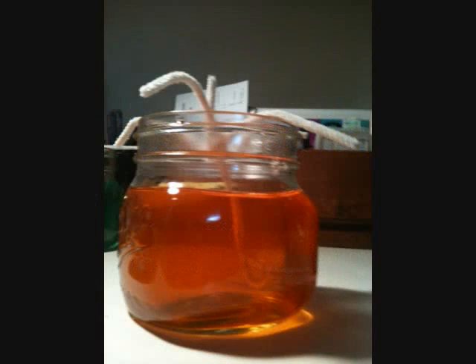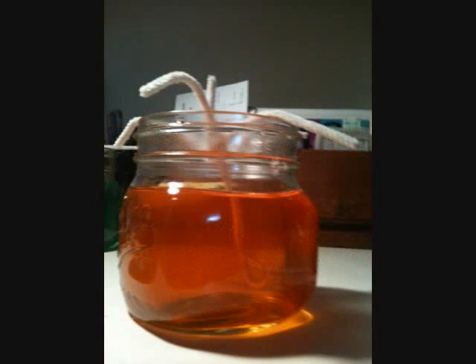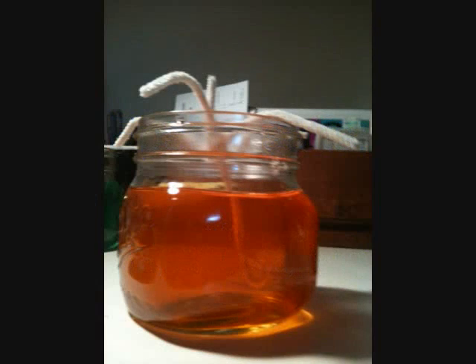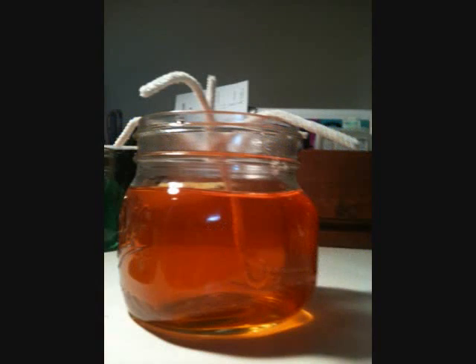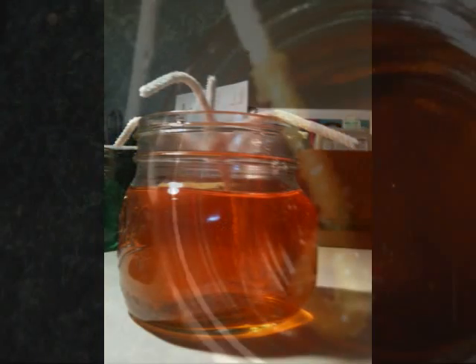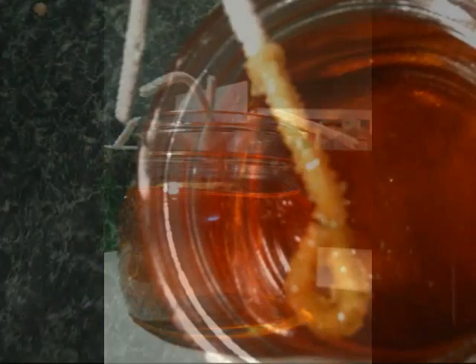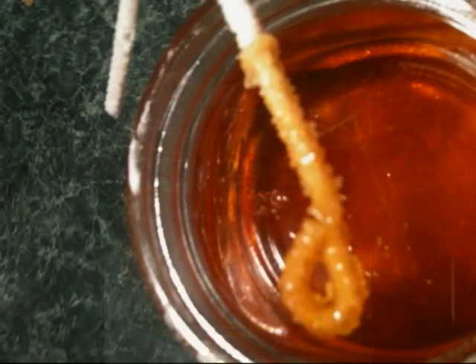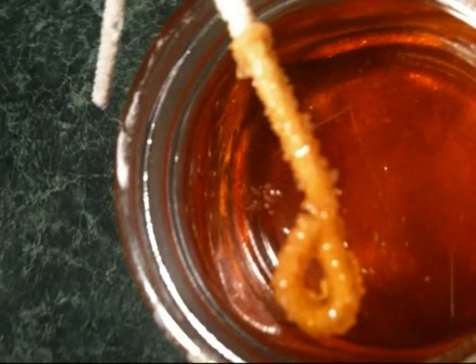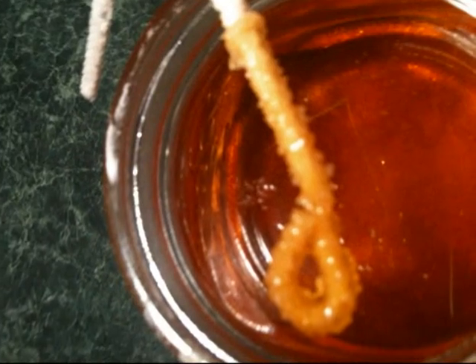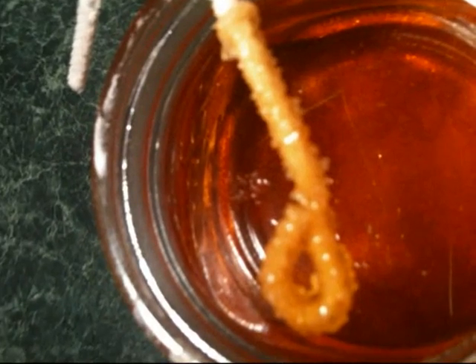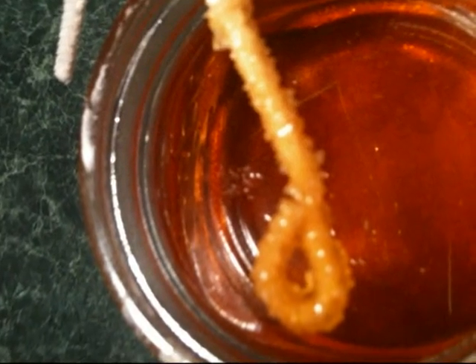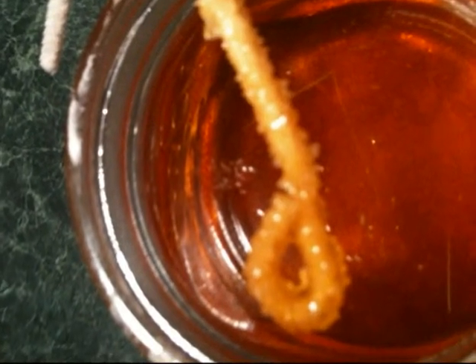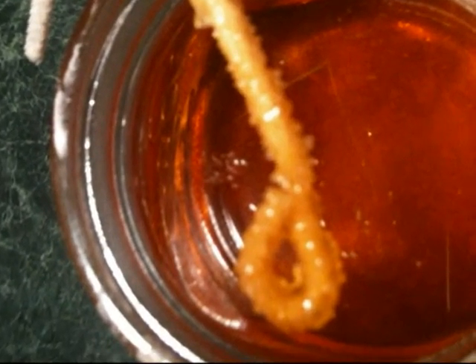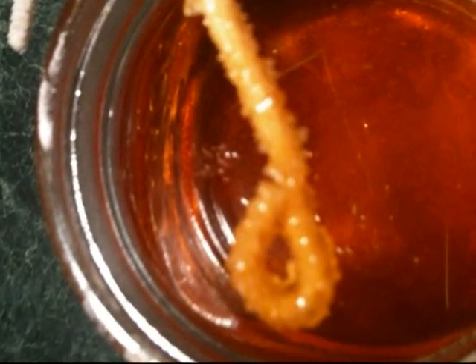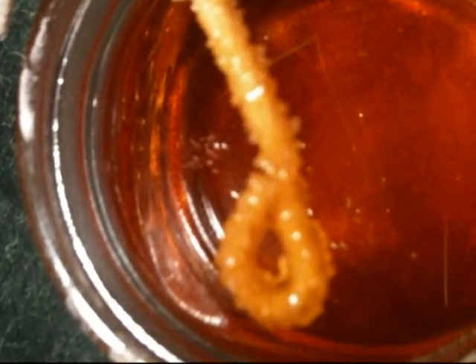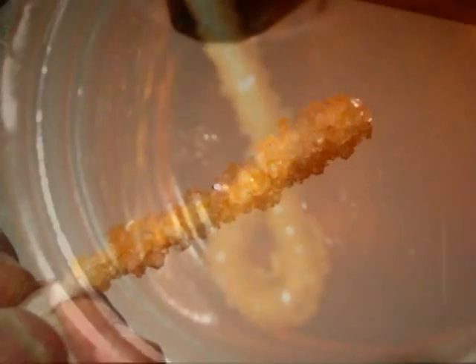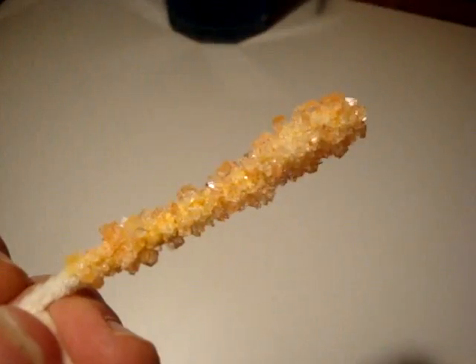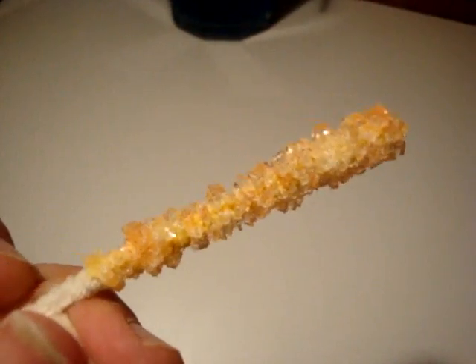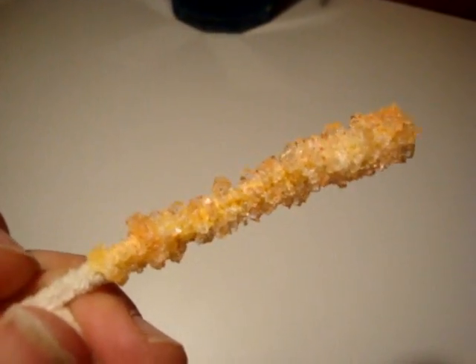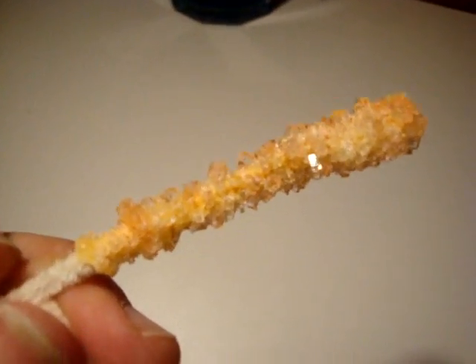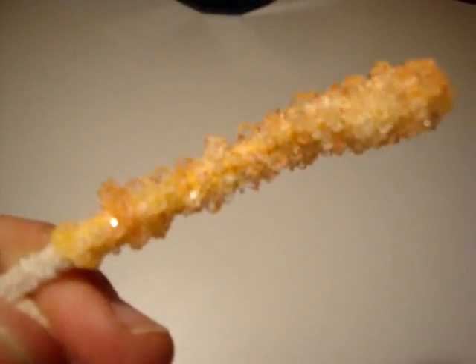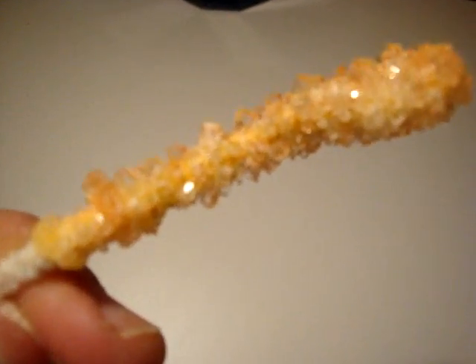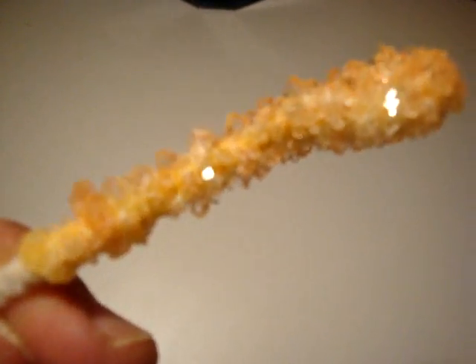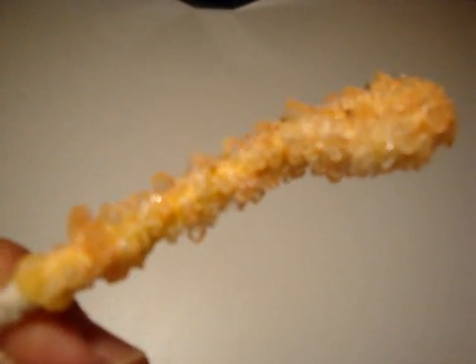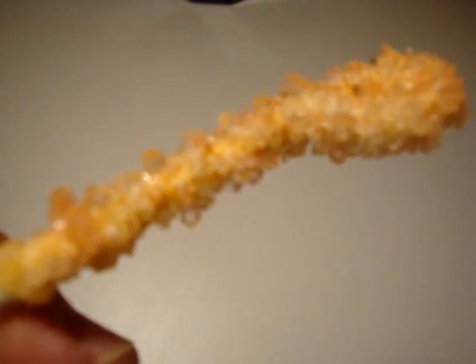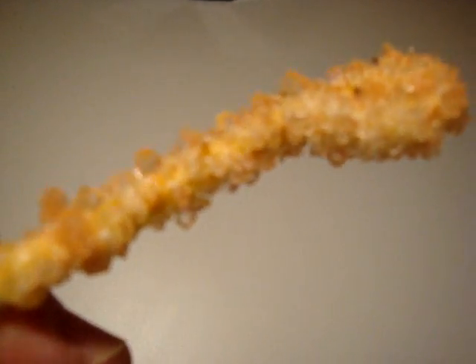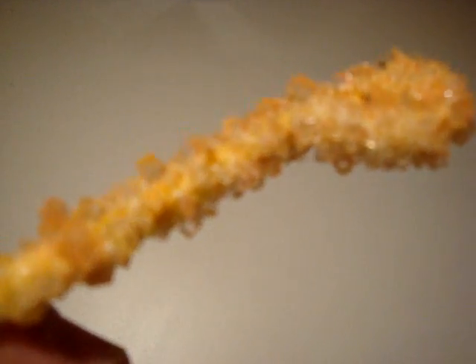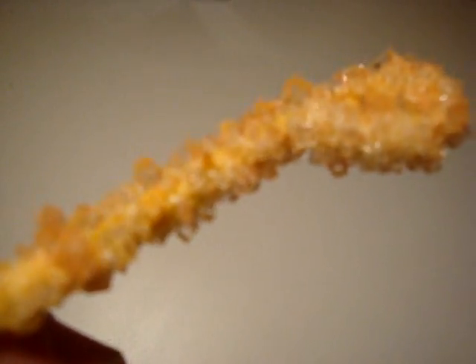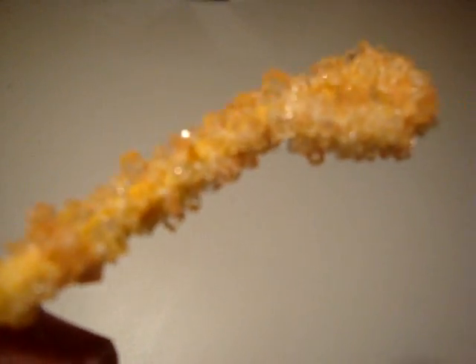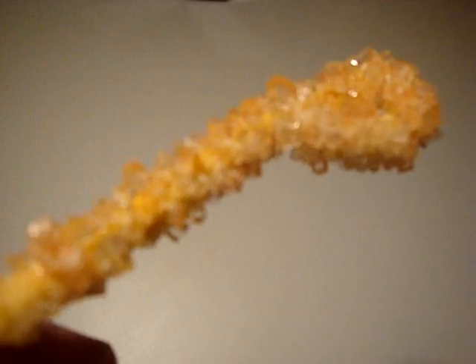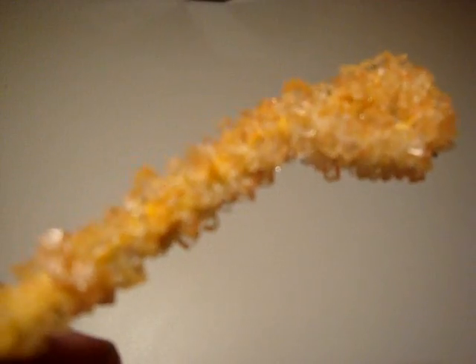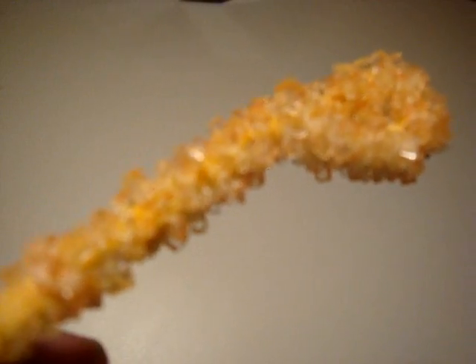So I repeated the Girl Scout recipe using plain old table salt, and as you can see, it produced some groovy crystals after just a few days.